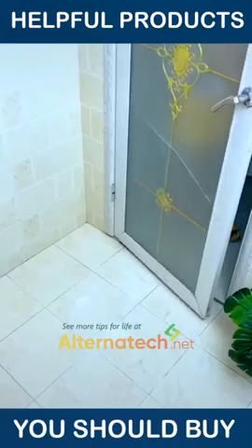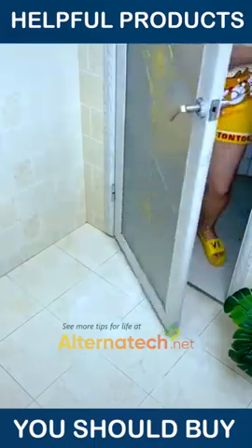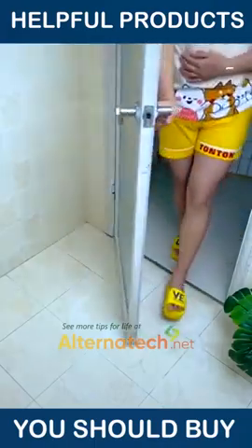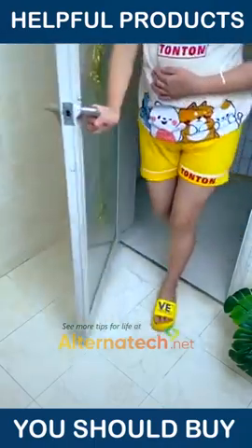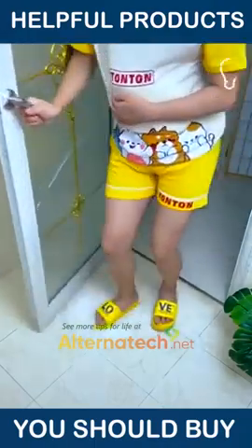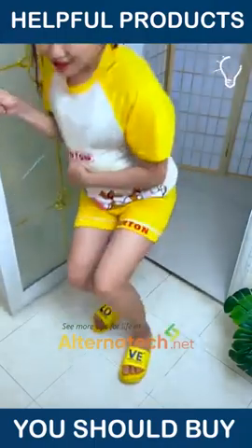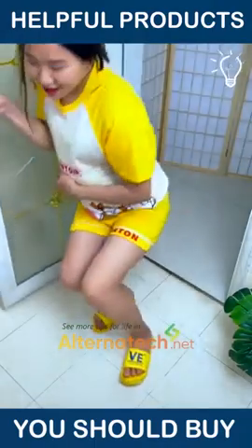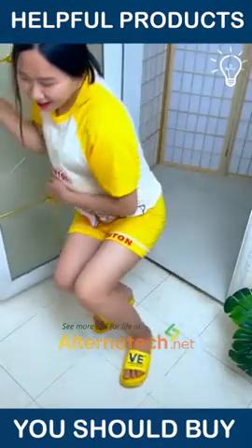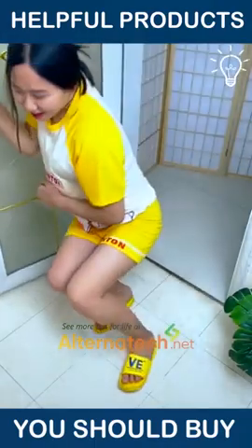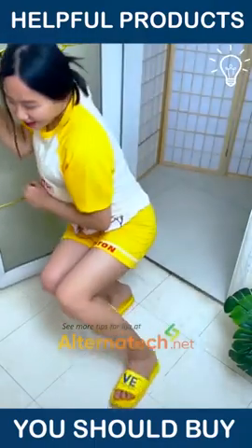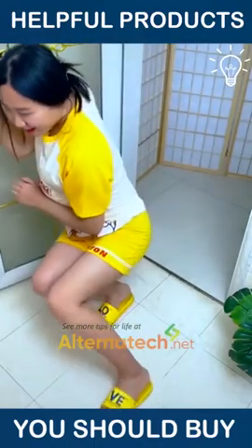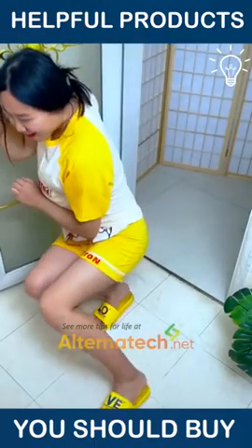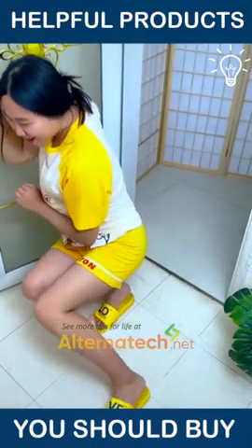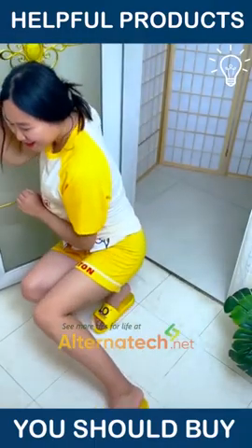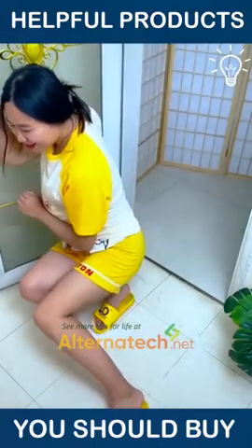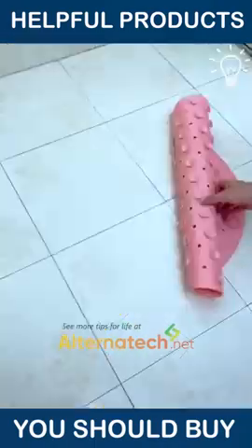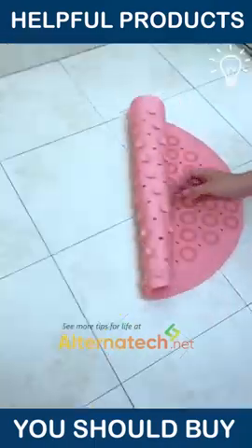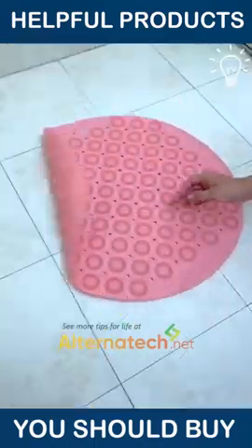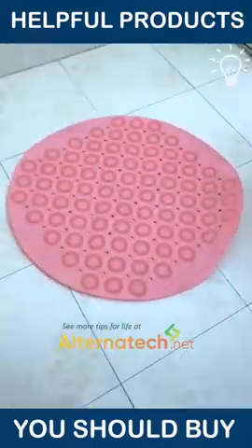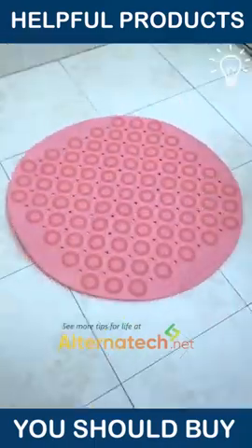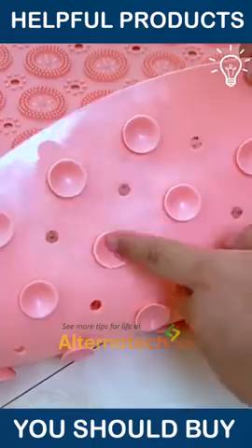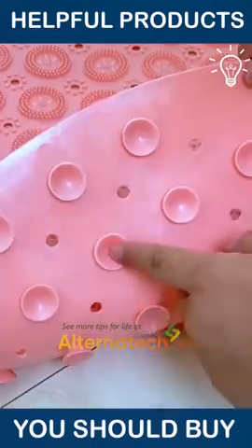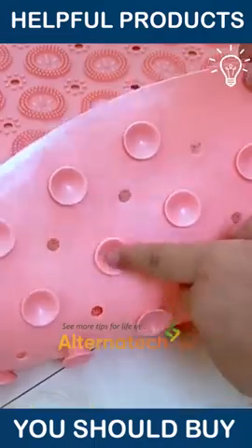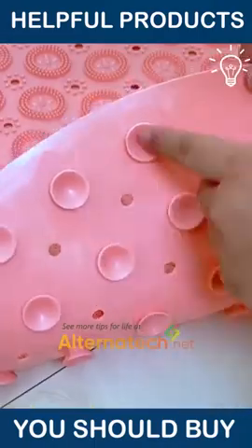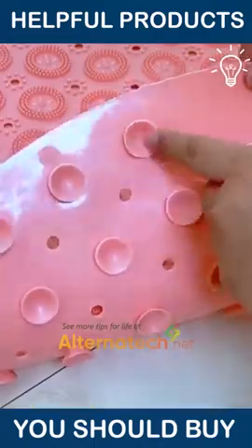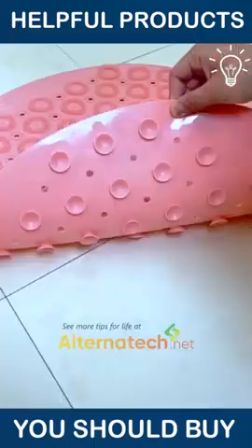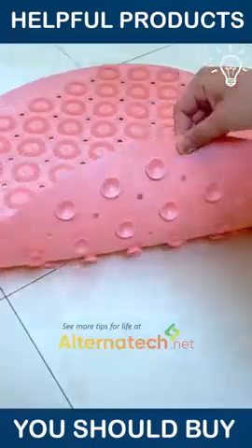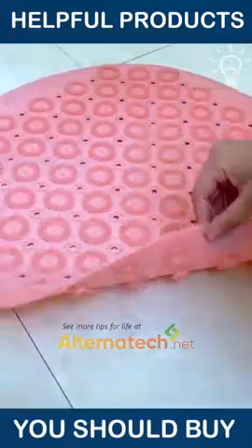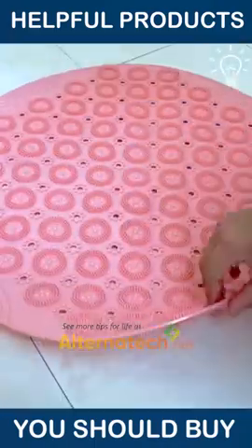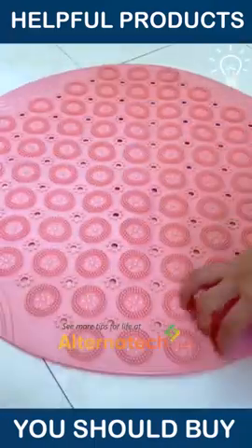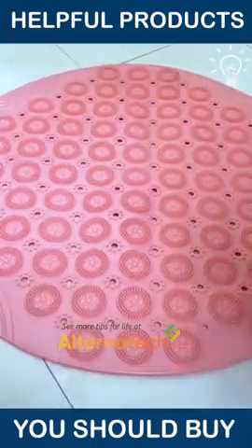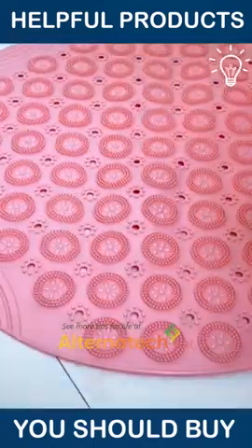There are some helpful products that you should definitely buy. Let us show you some of them.